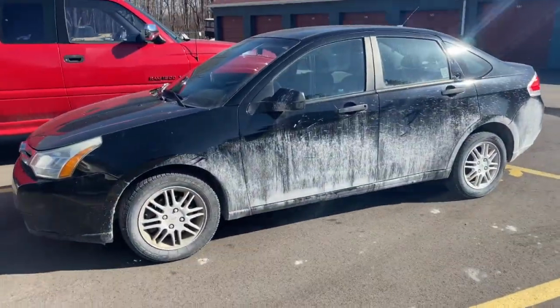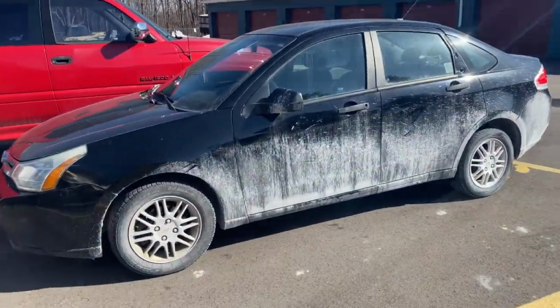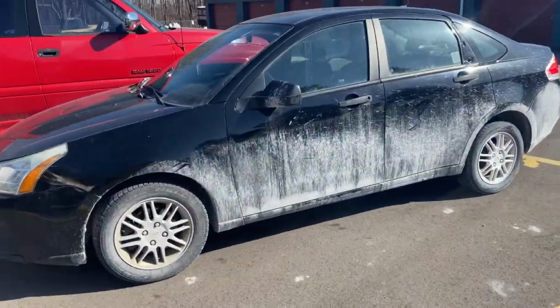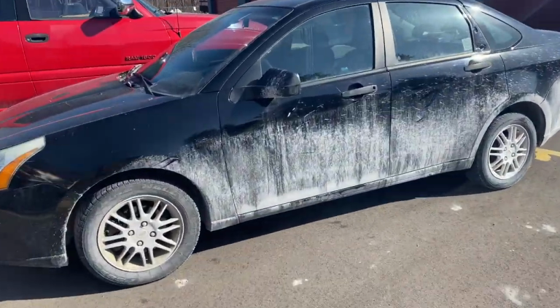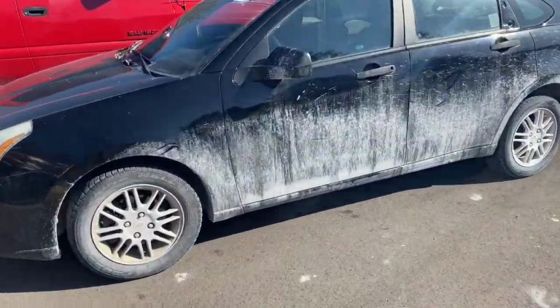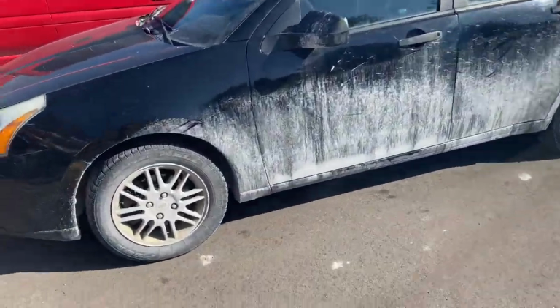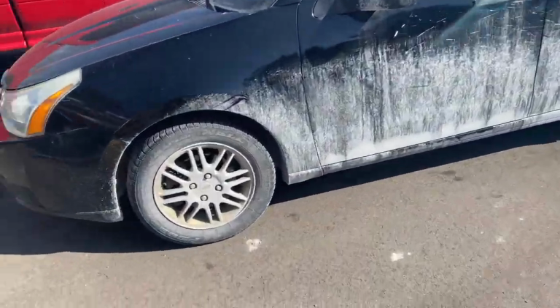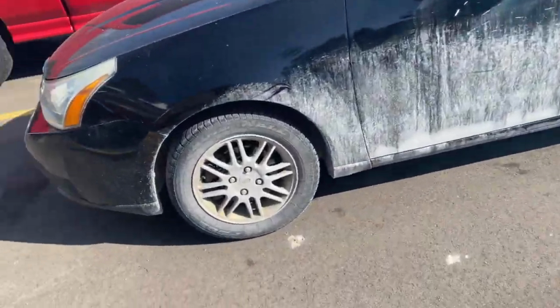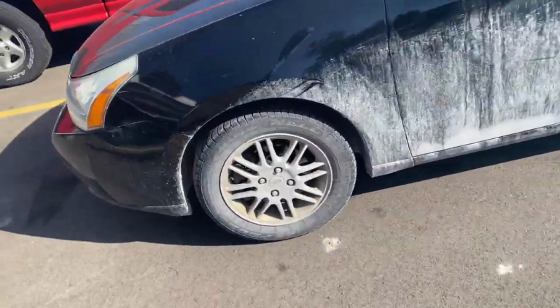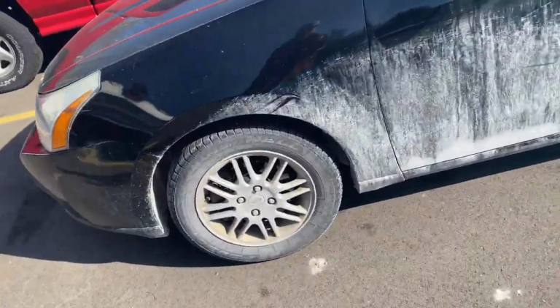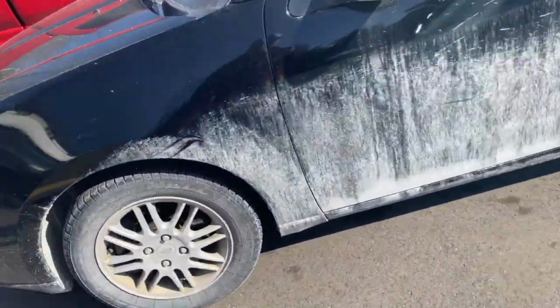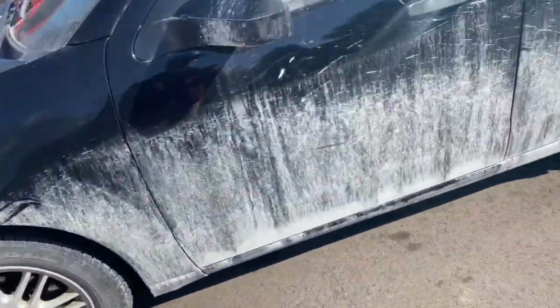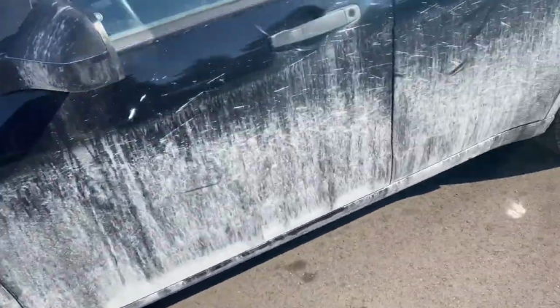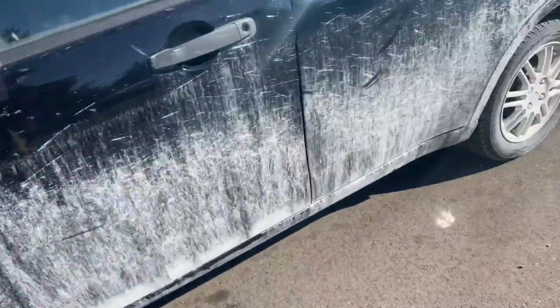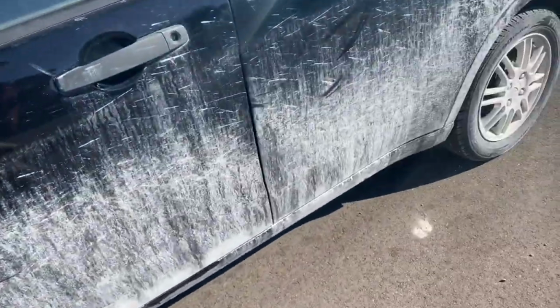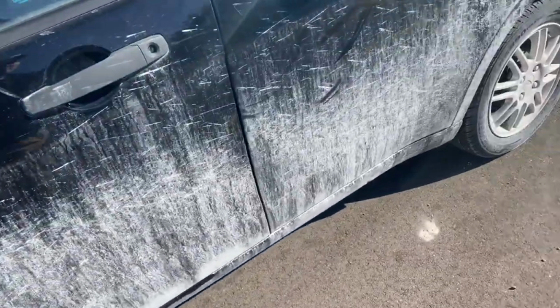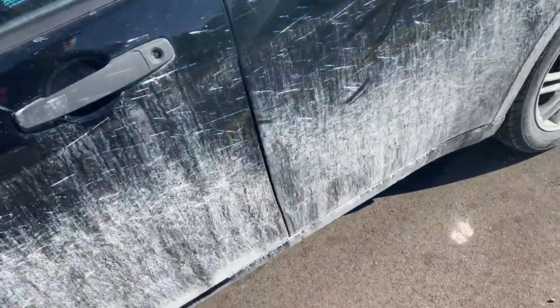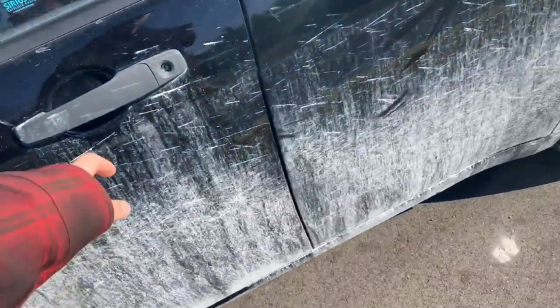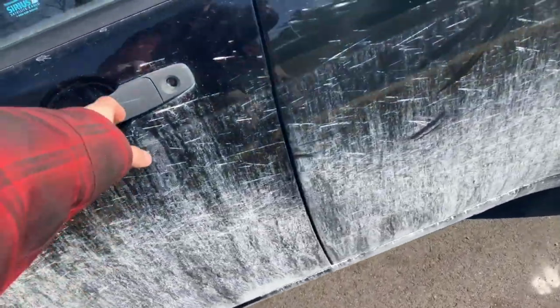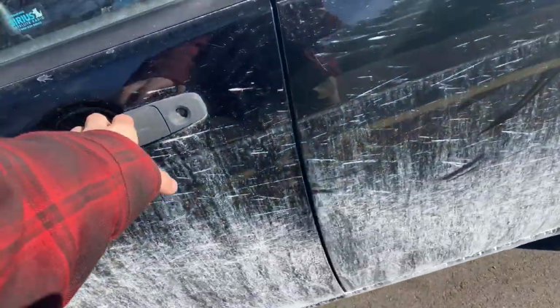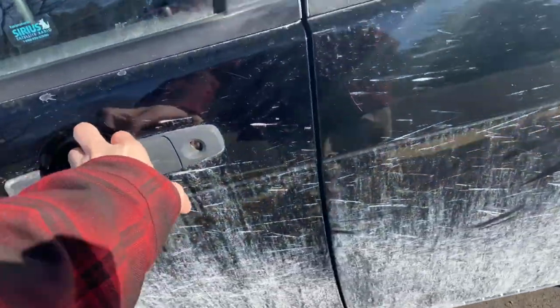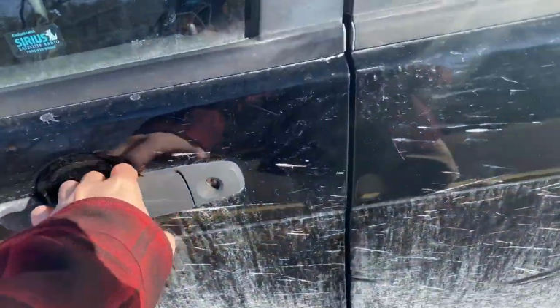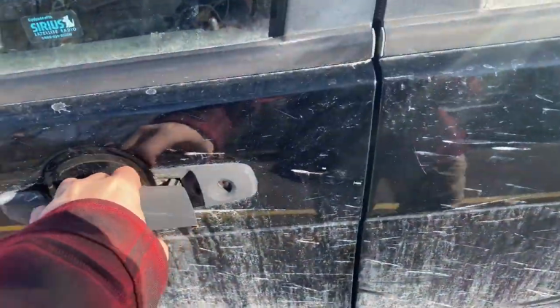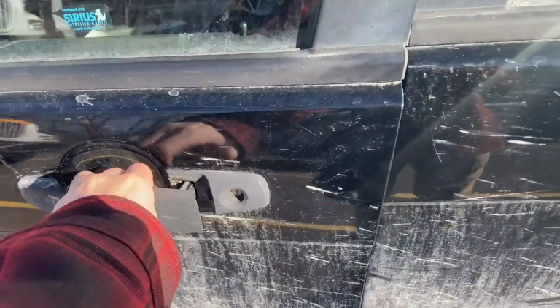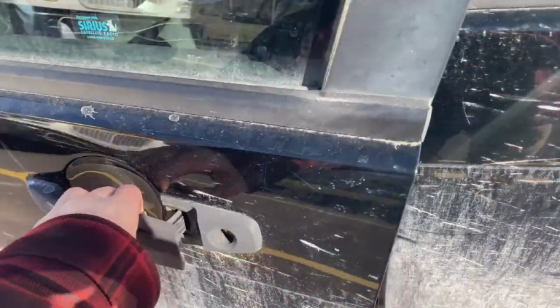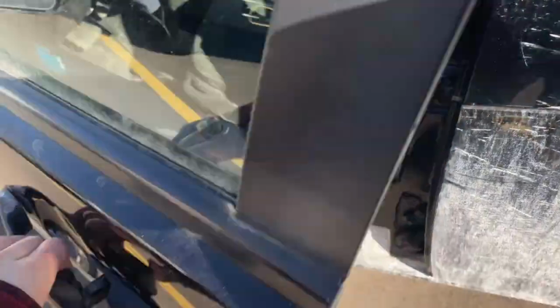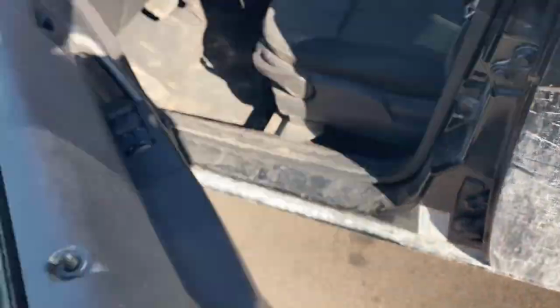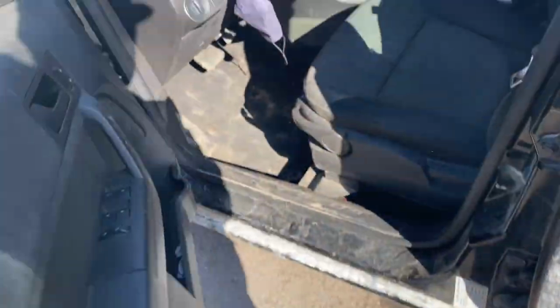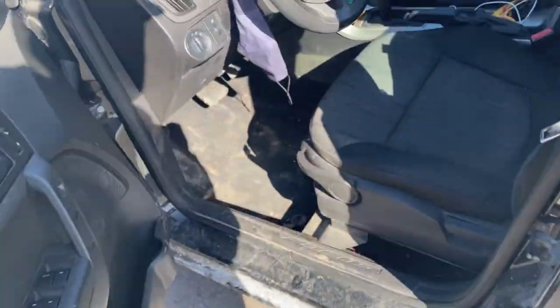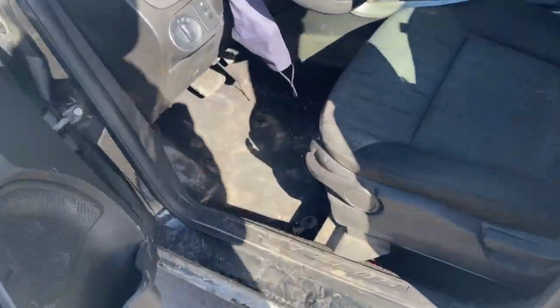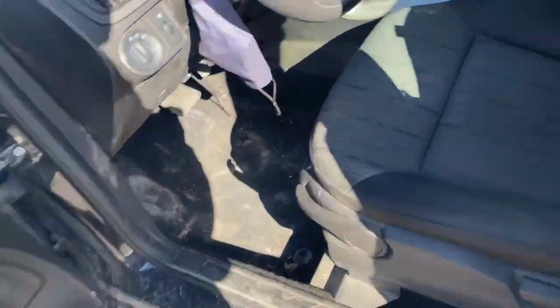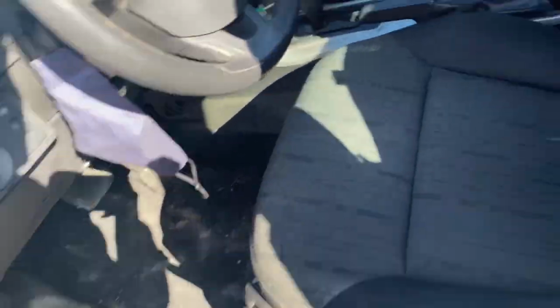Got the rally focus all nice and muddy — hopefully I didn't lock myself in.